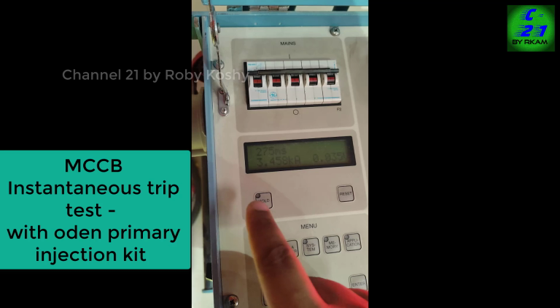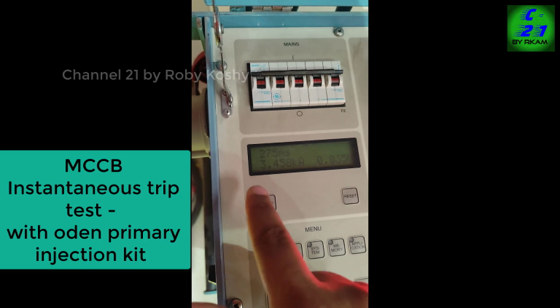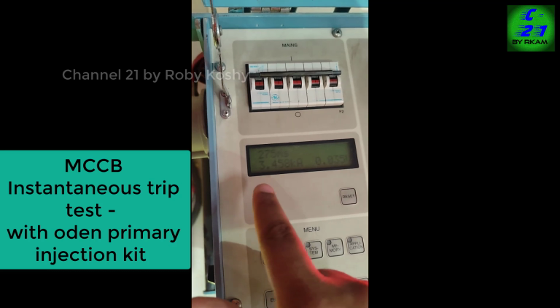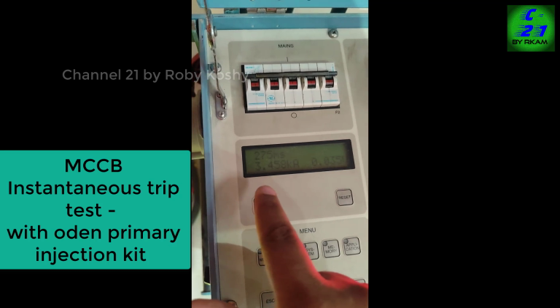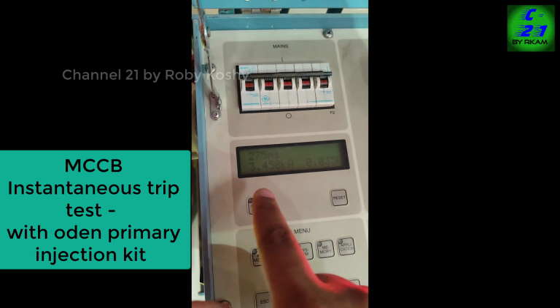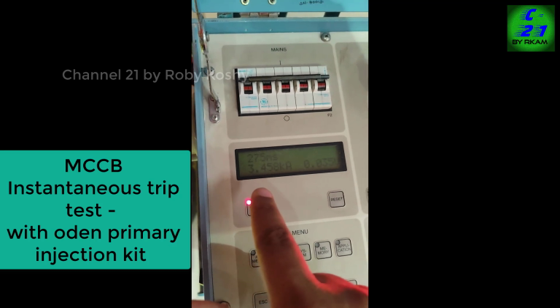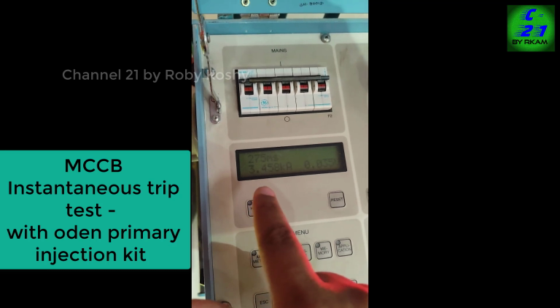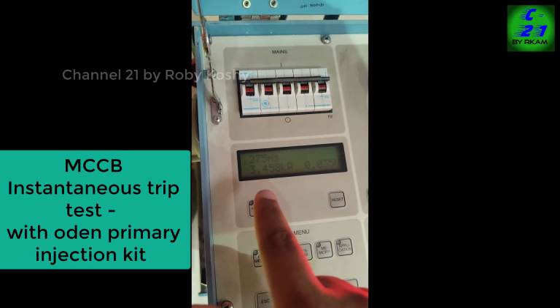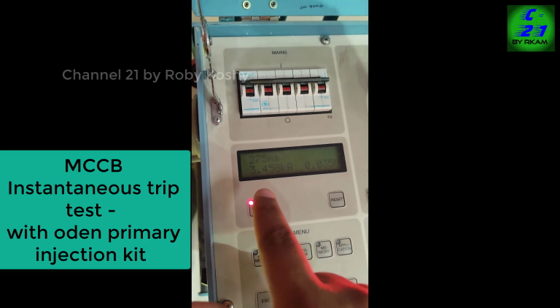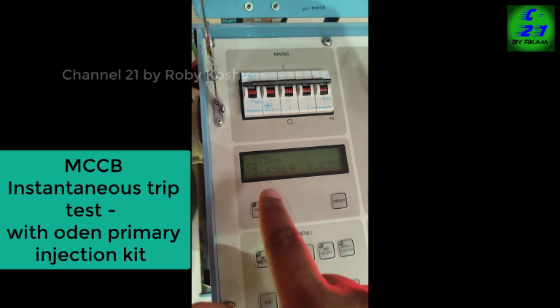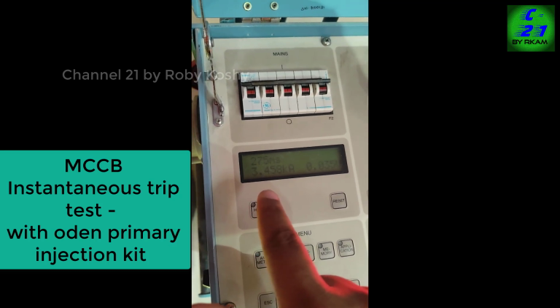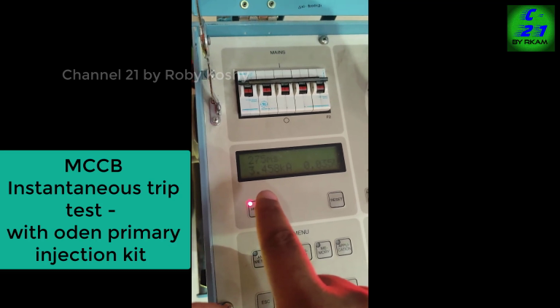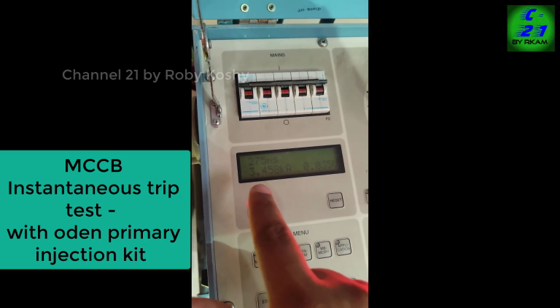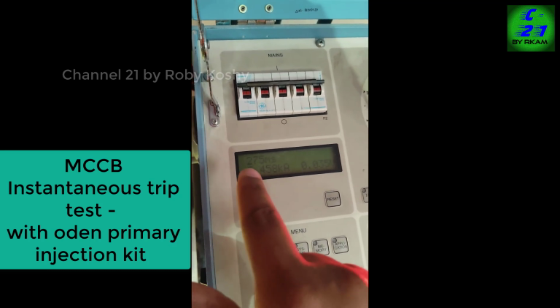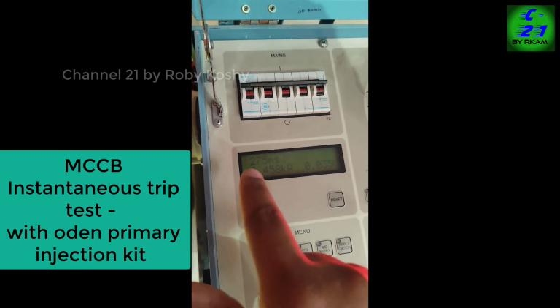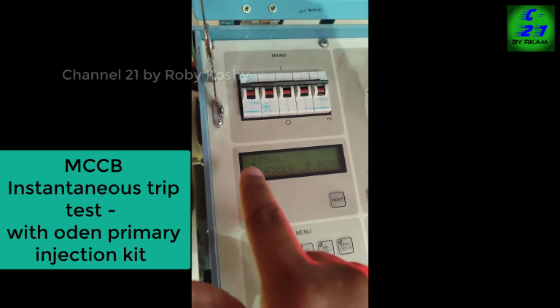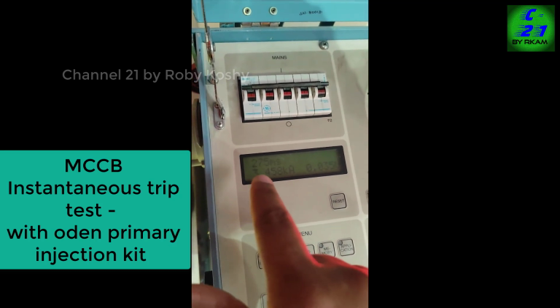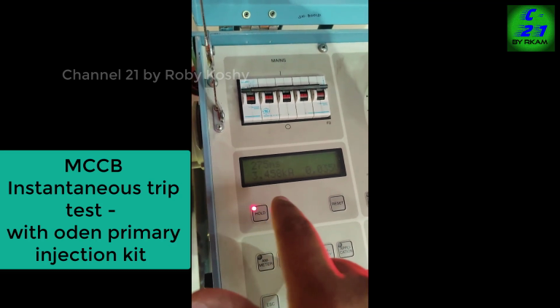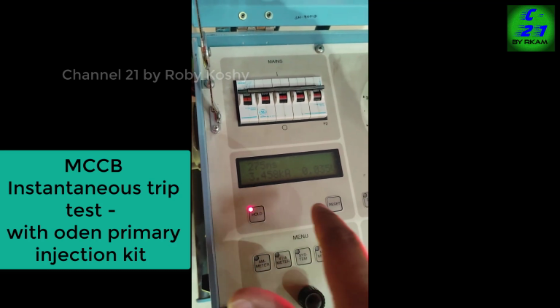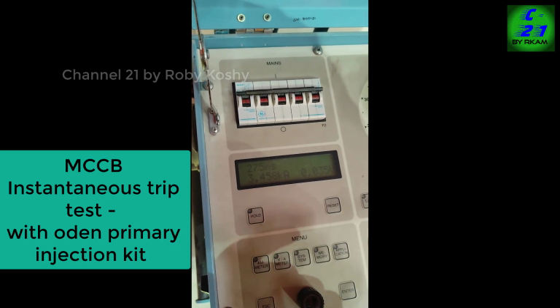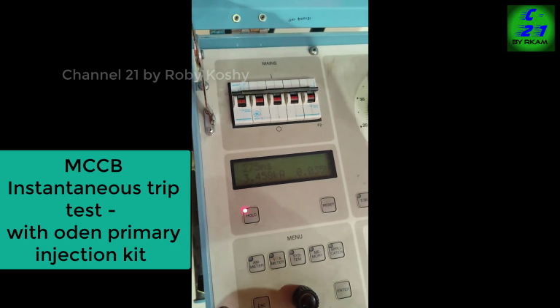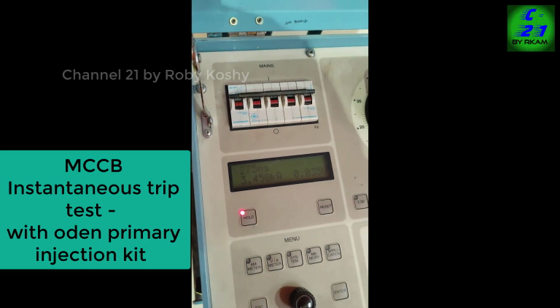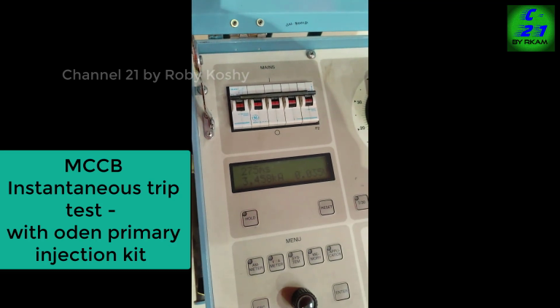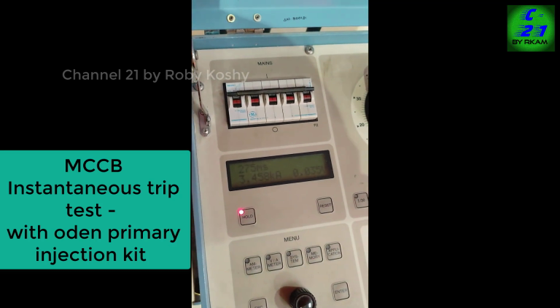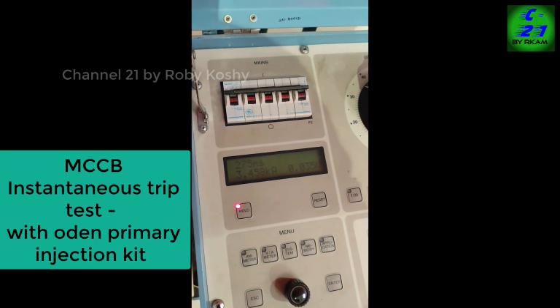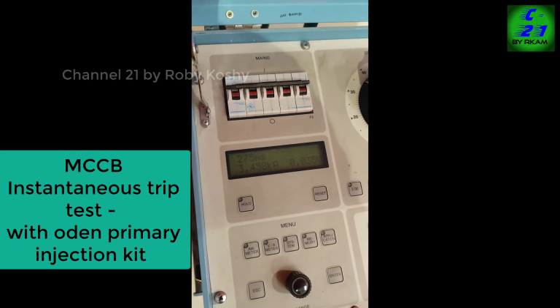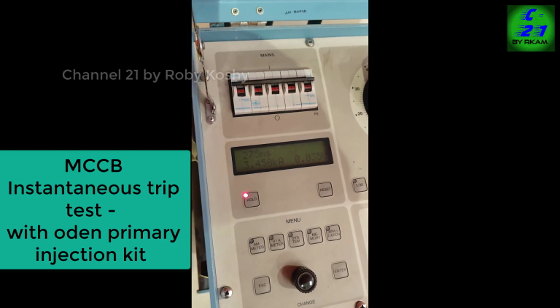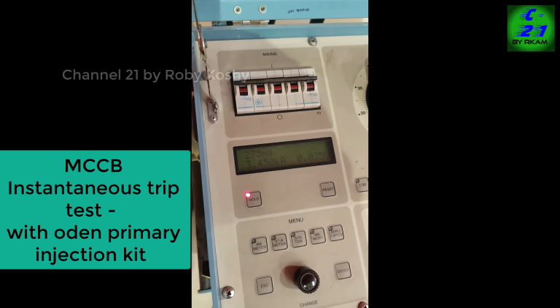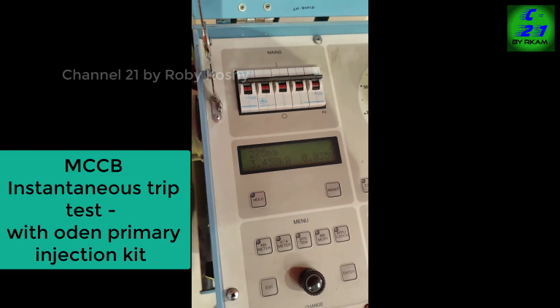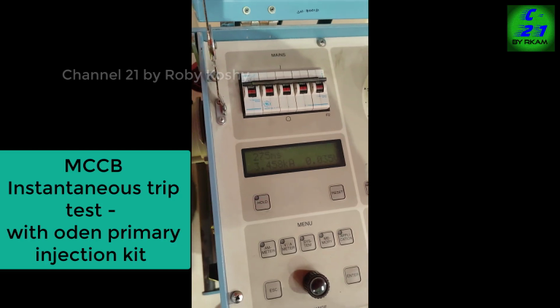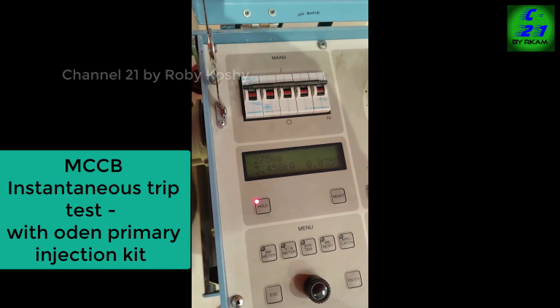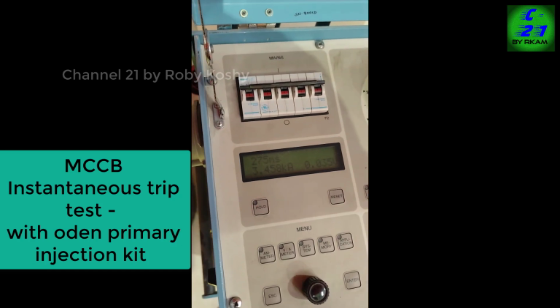3400 ampere injected, 275 millisecond — MCCB tripped.